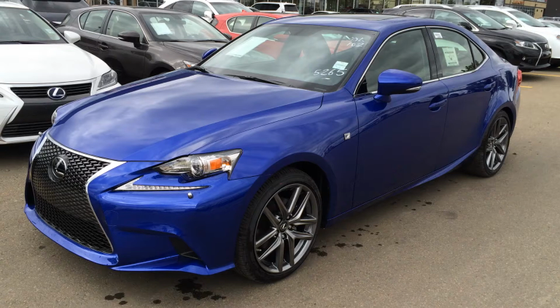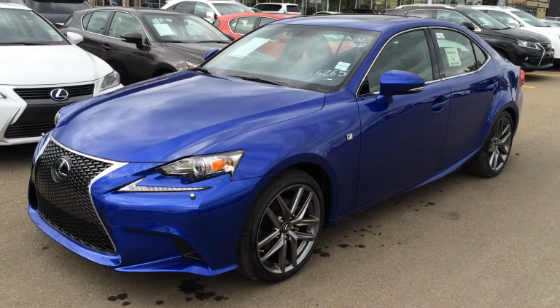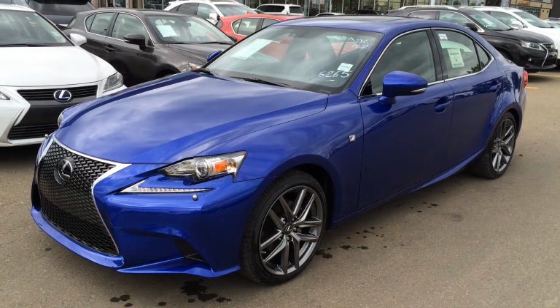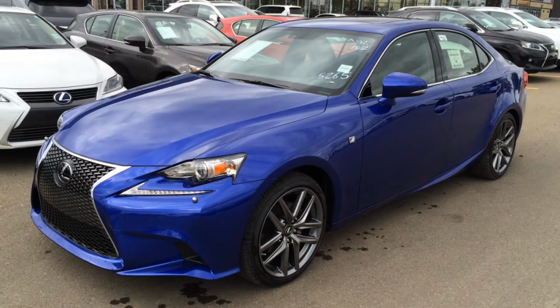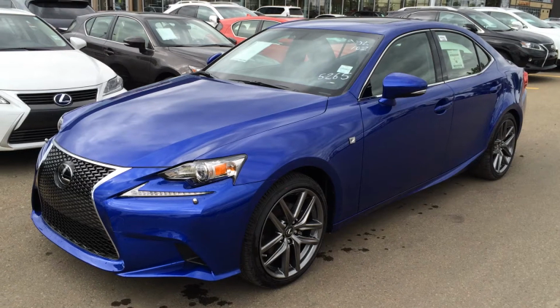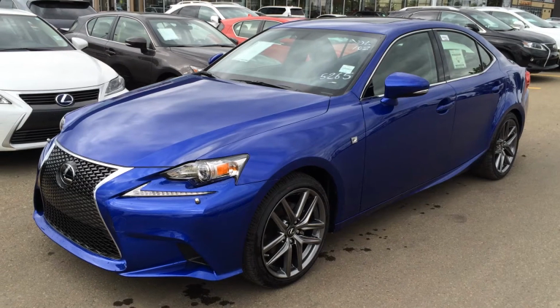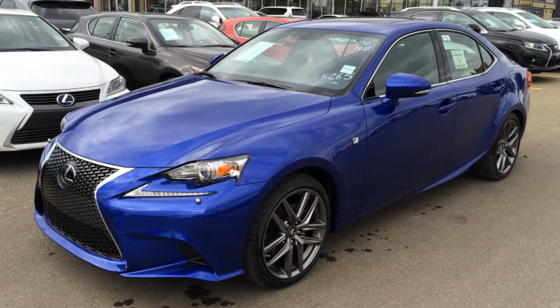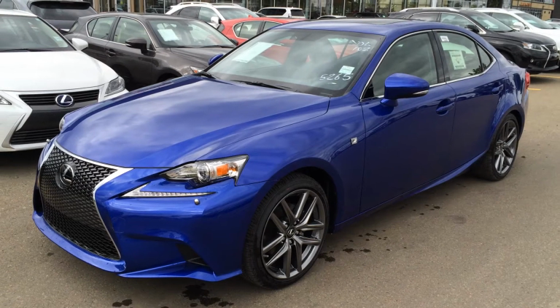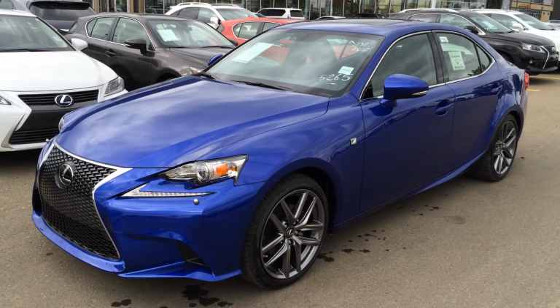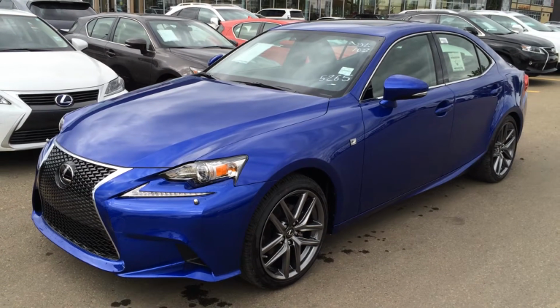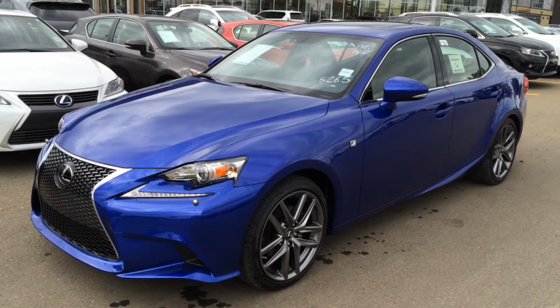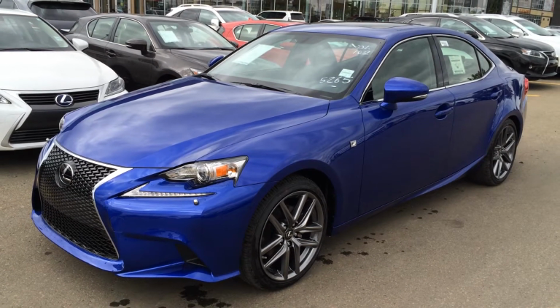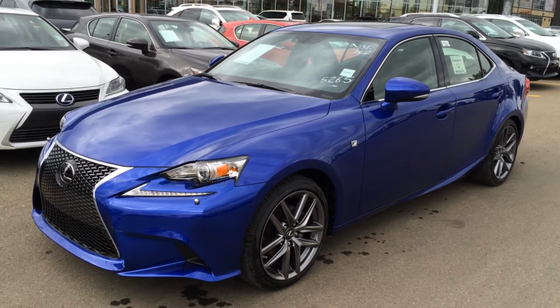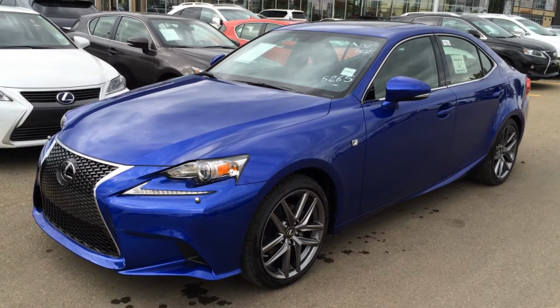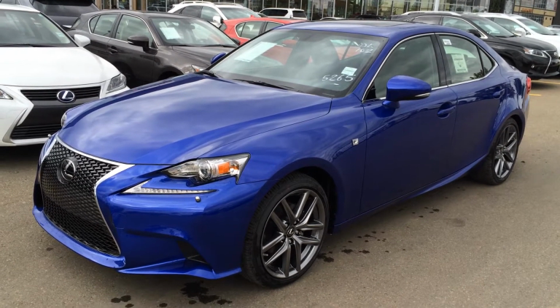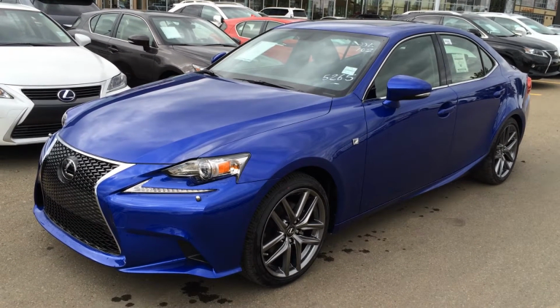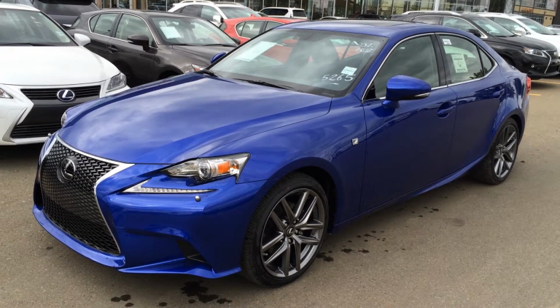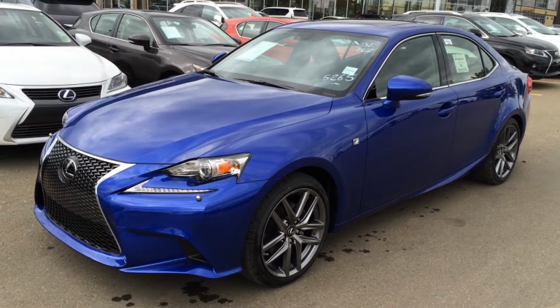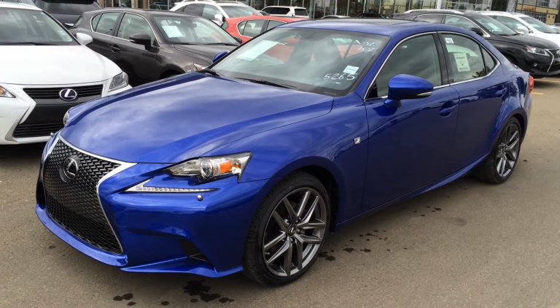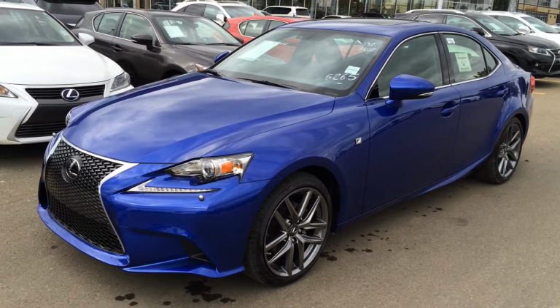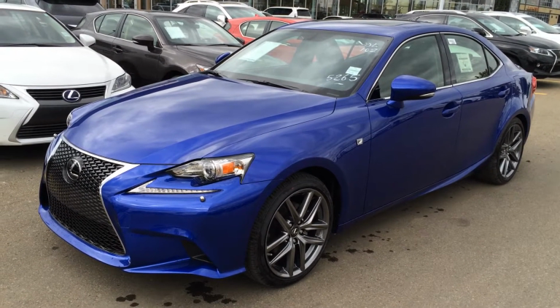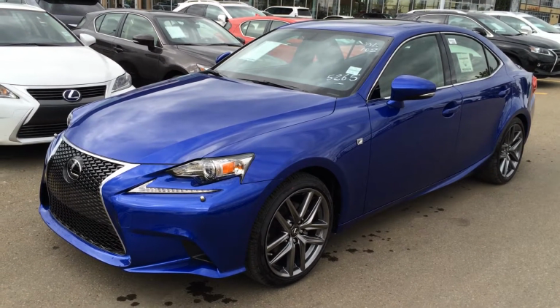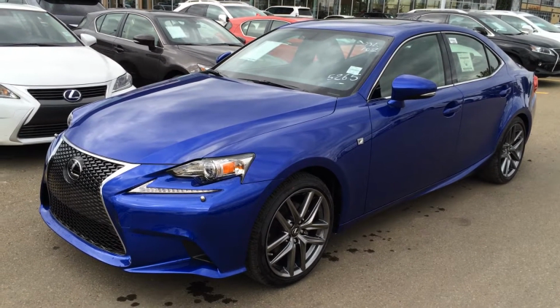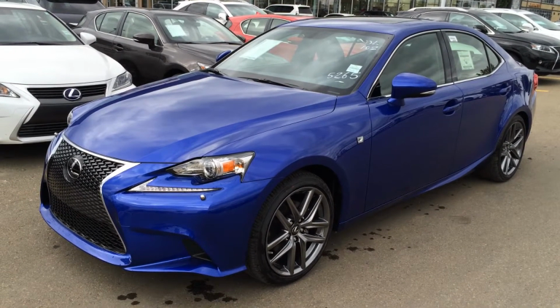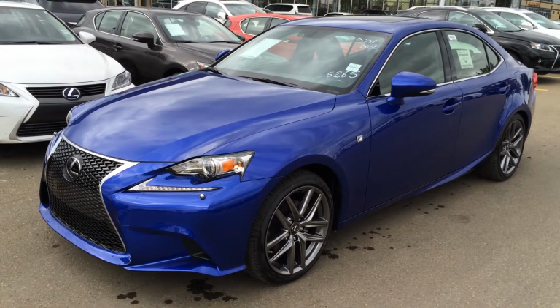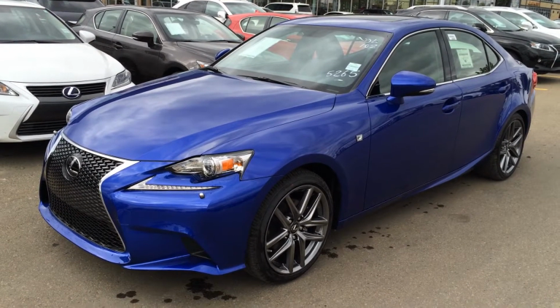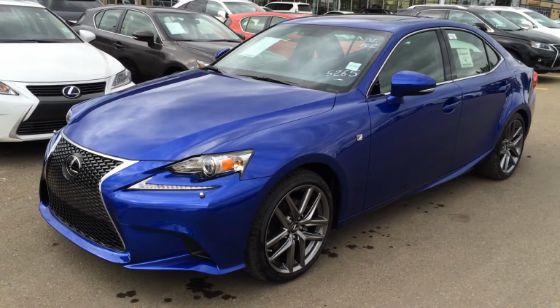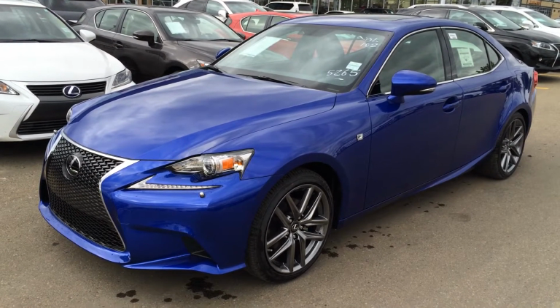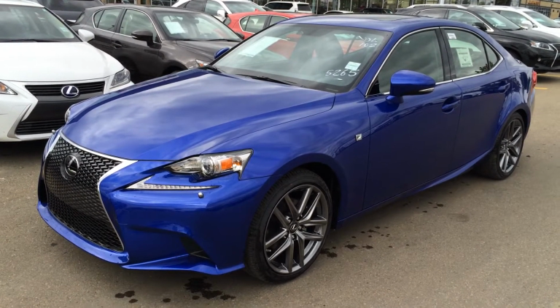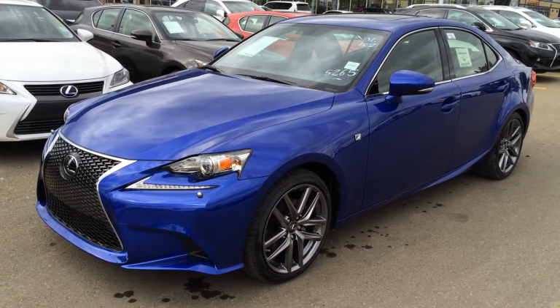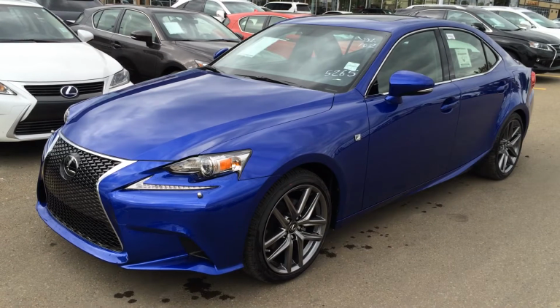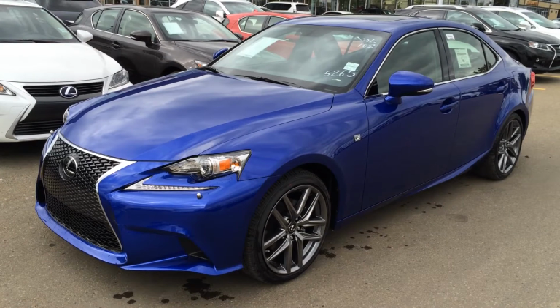Hey everybody, welcome to Lexus of Edmonton. We're located off 111th Ave and 170th Street in Edmonton.